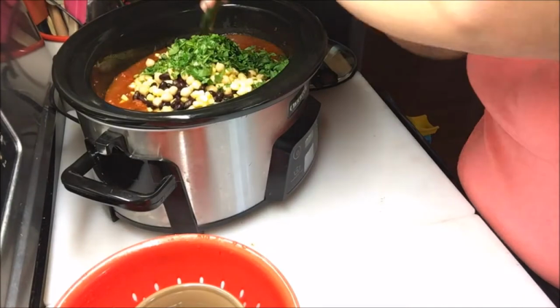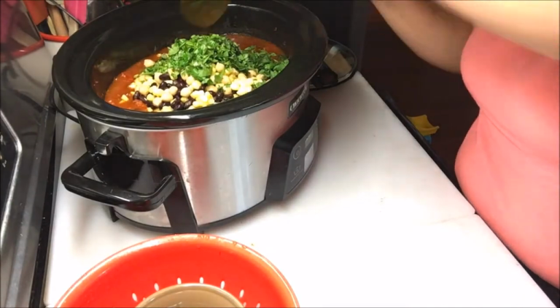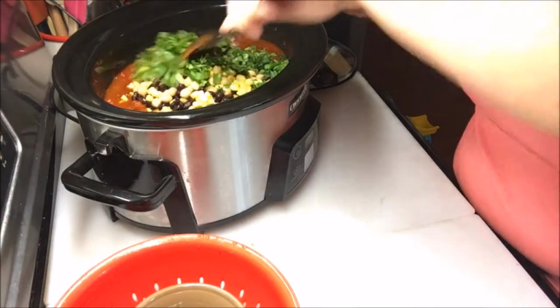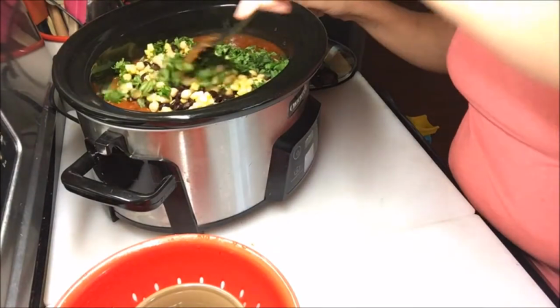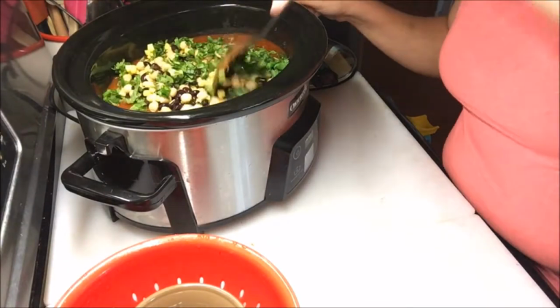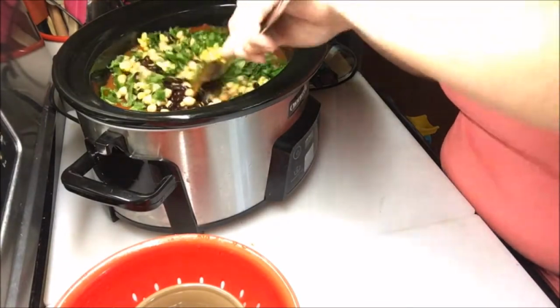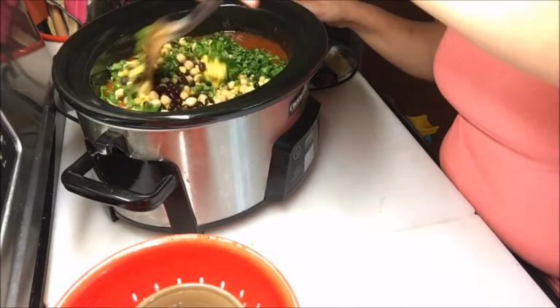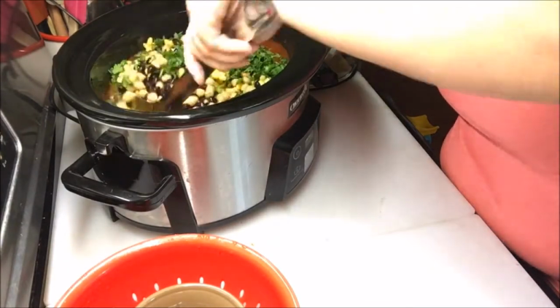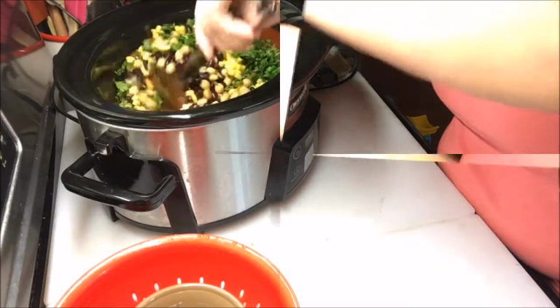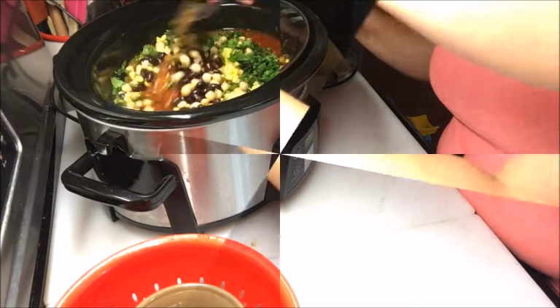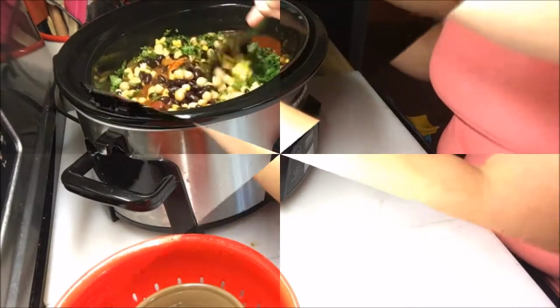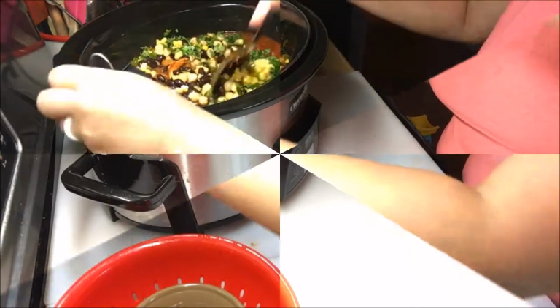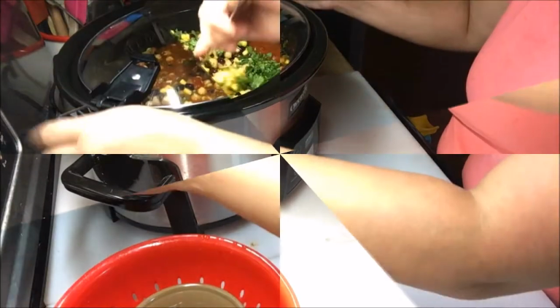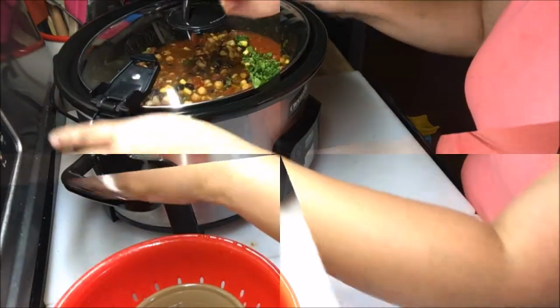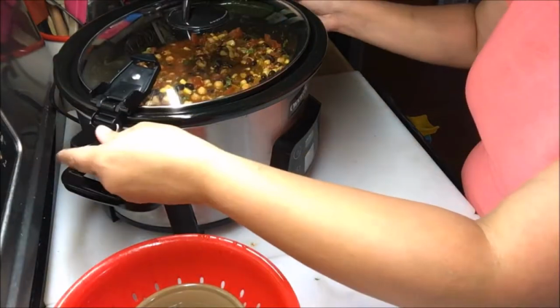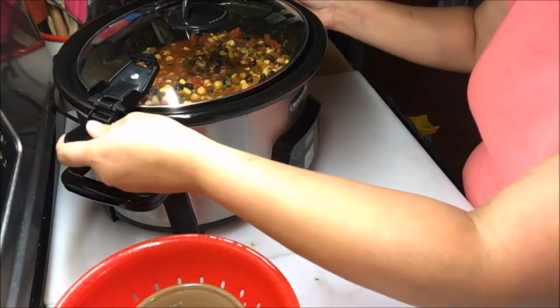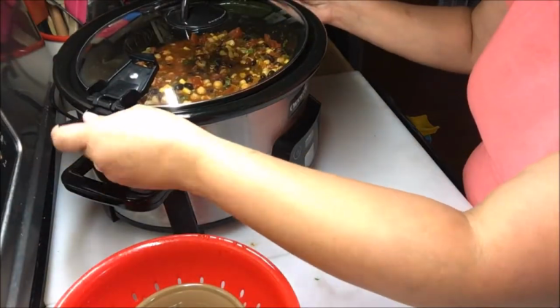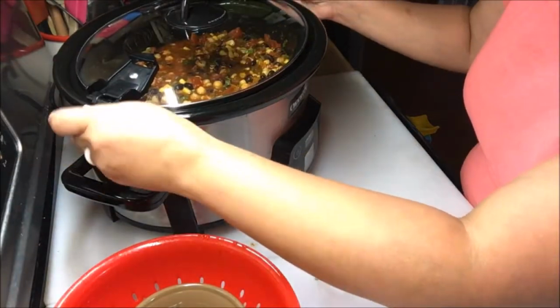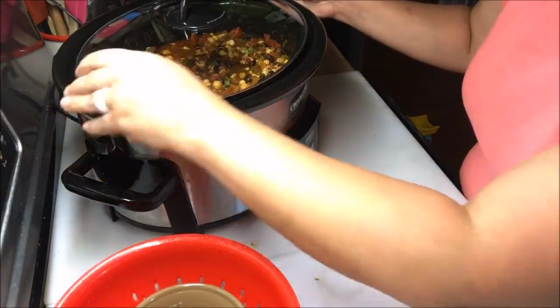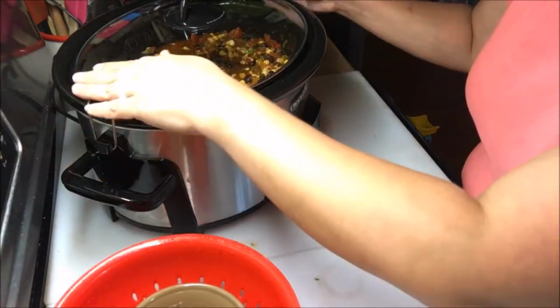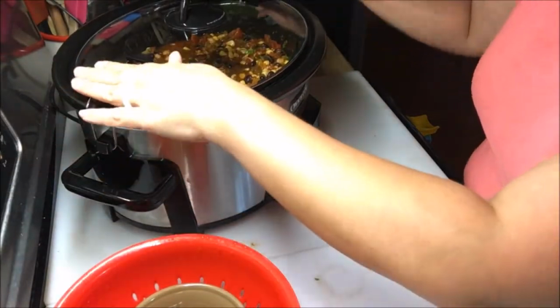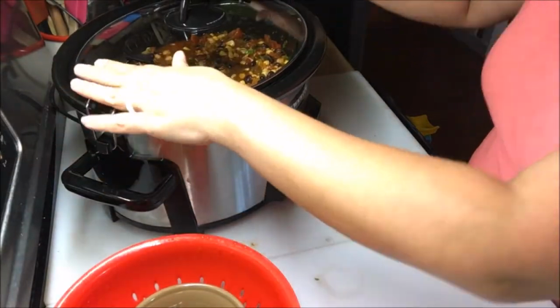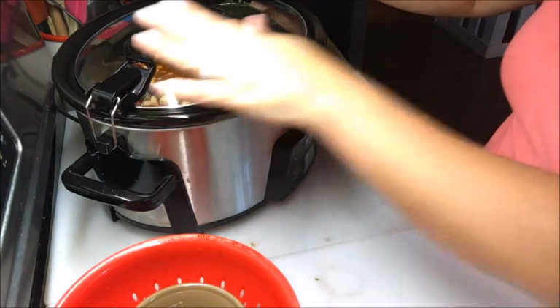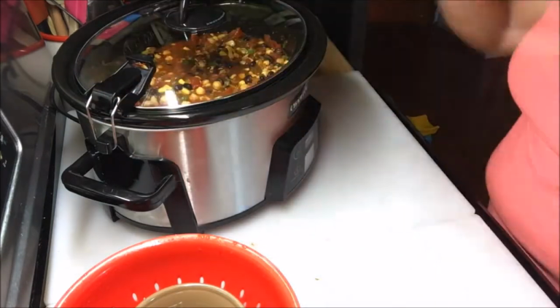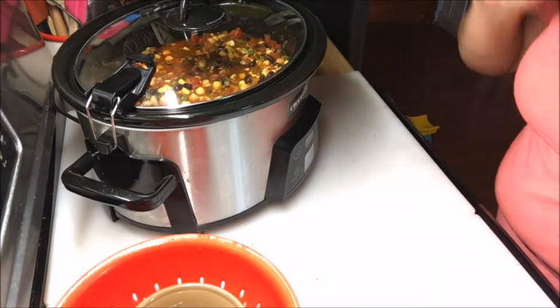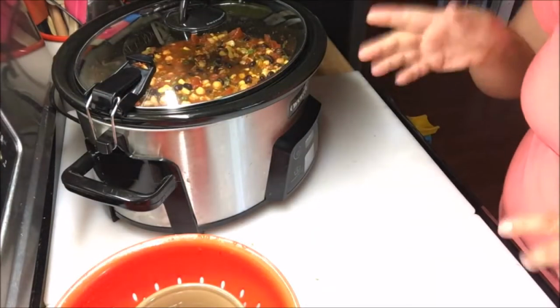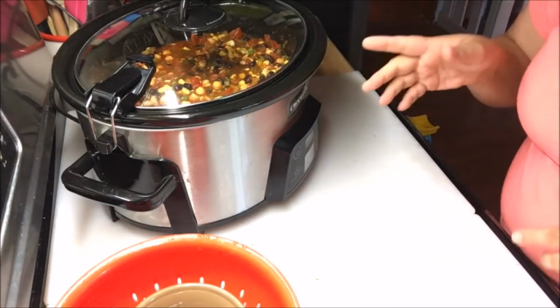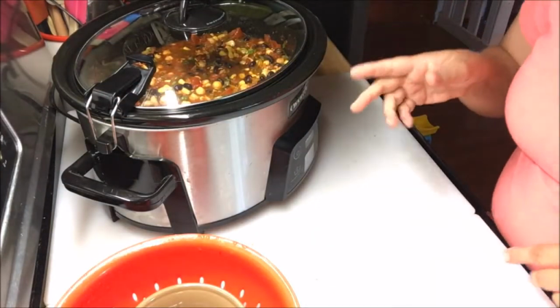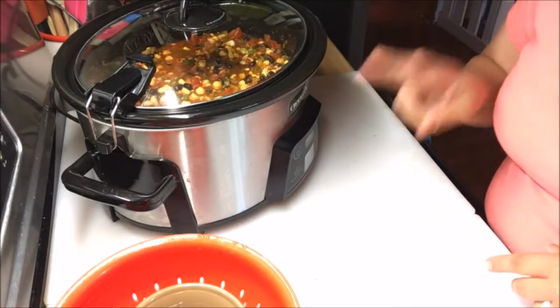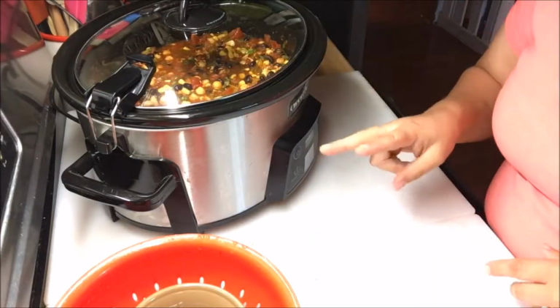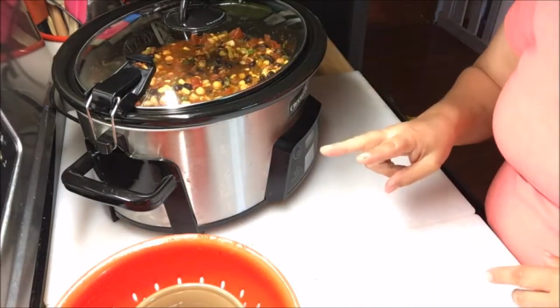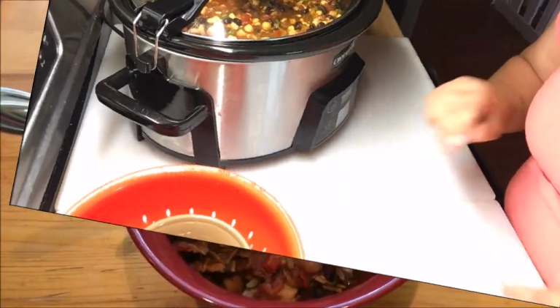You're also going to add about a half a cup of fresh cilantro, chopped up. Give it a stir, then put your lid back on. If it has a lock, lock it in place and let it cook for 2 more hours.